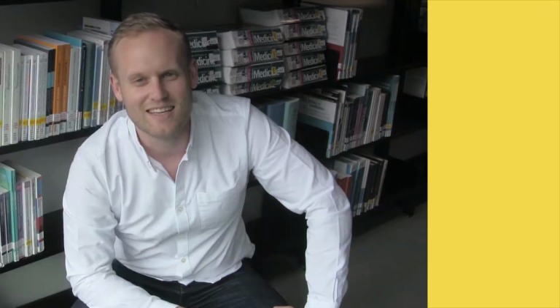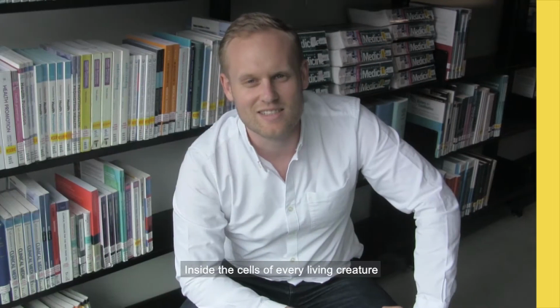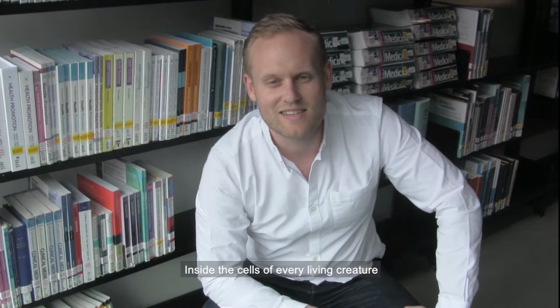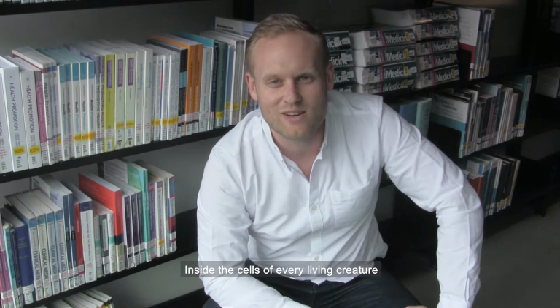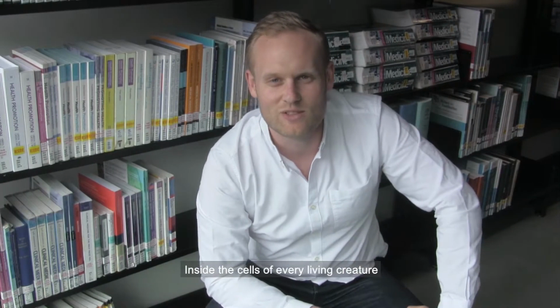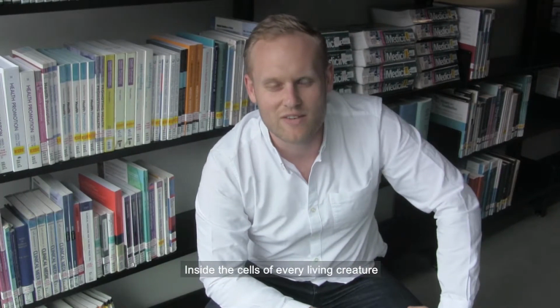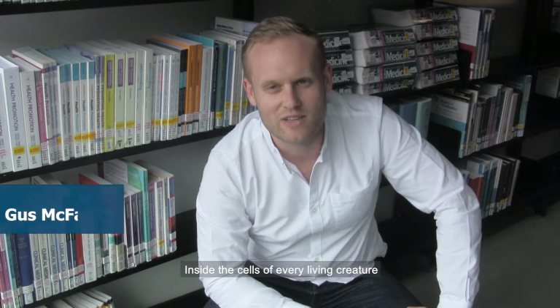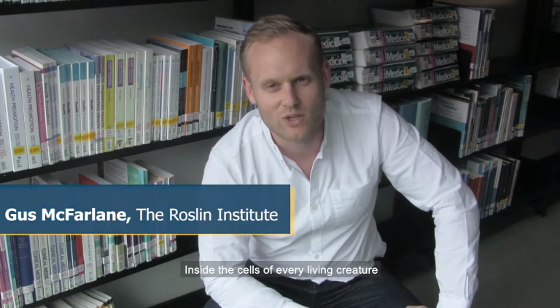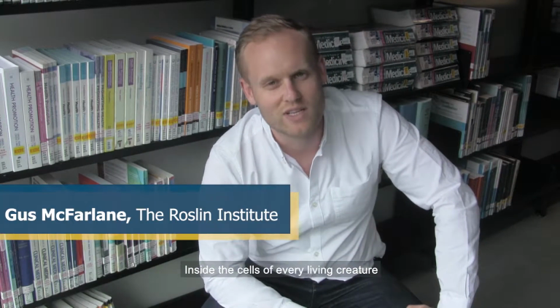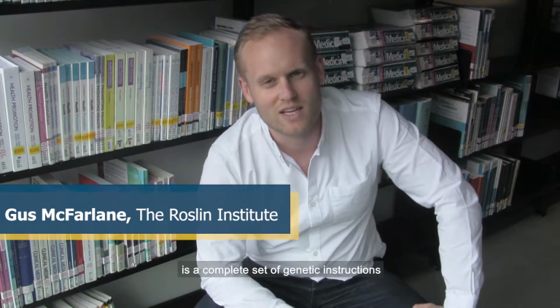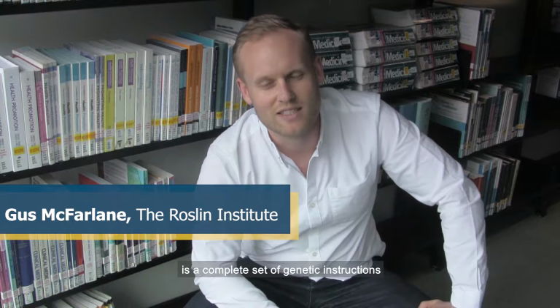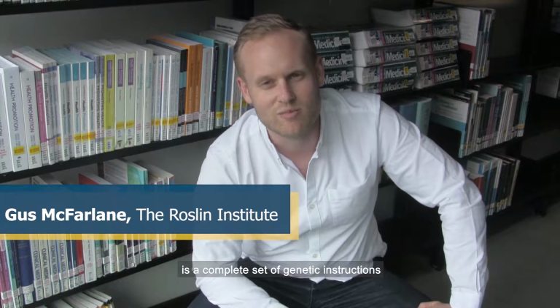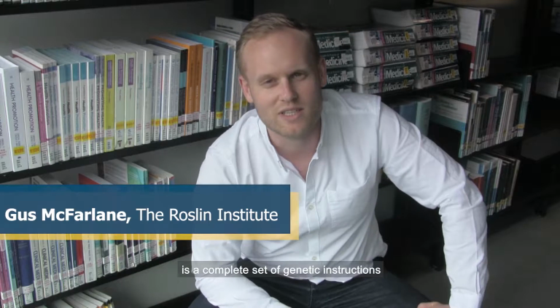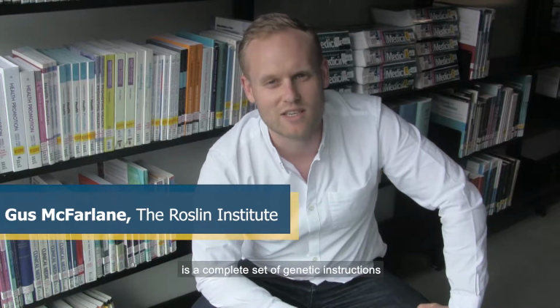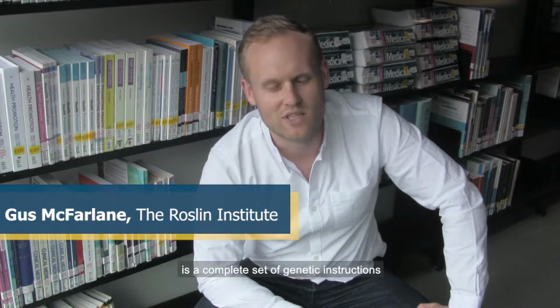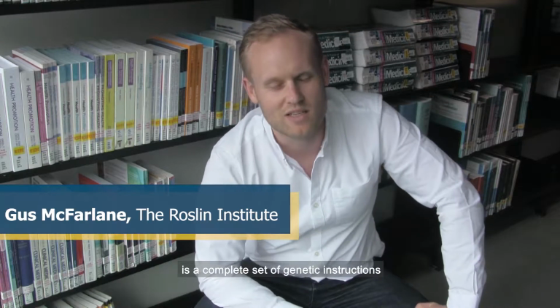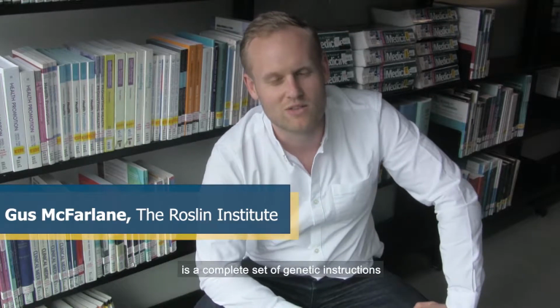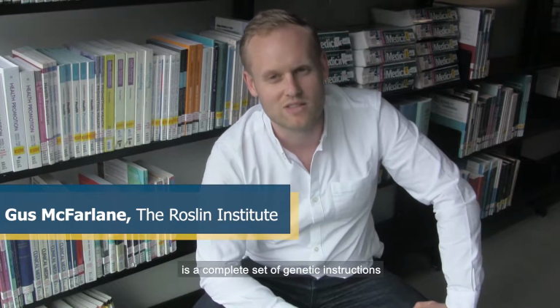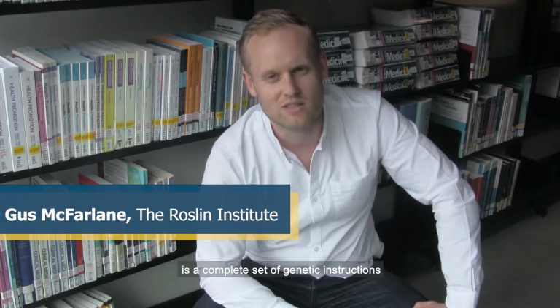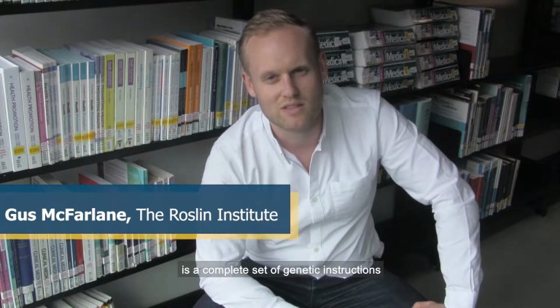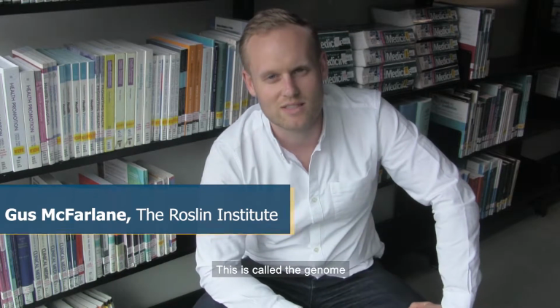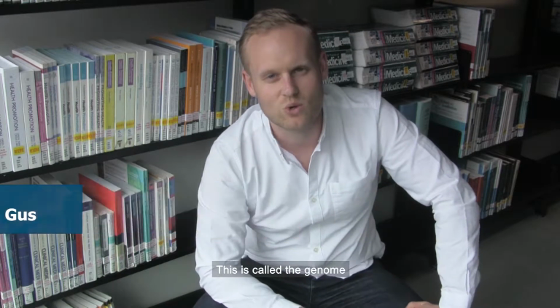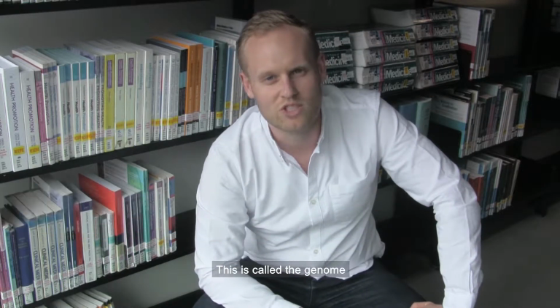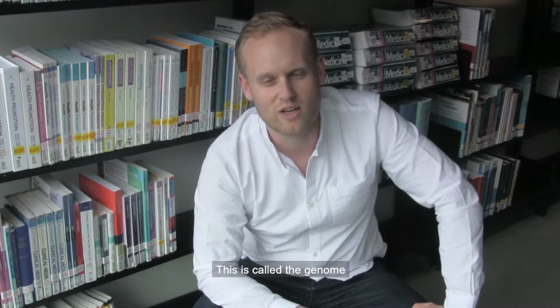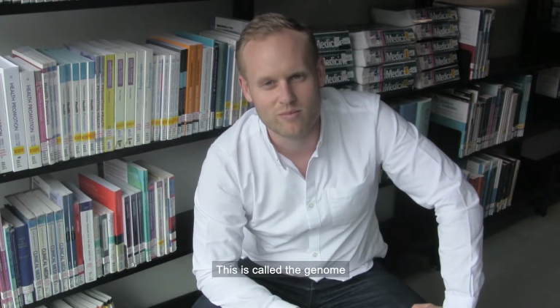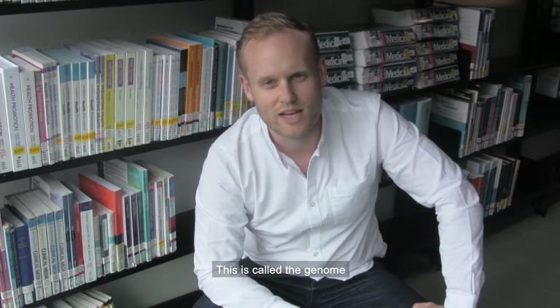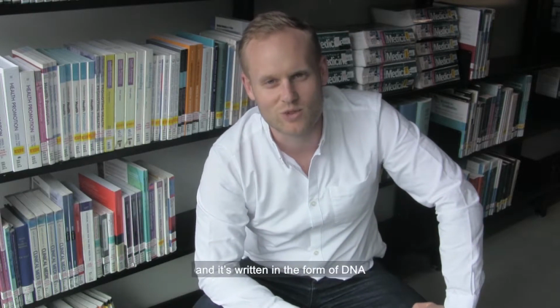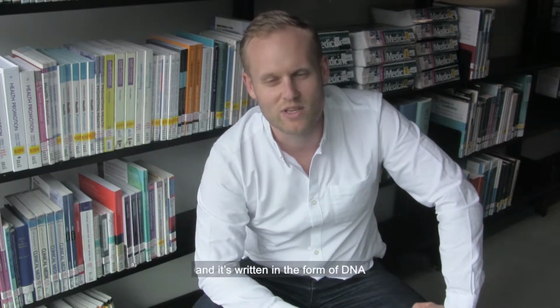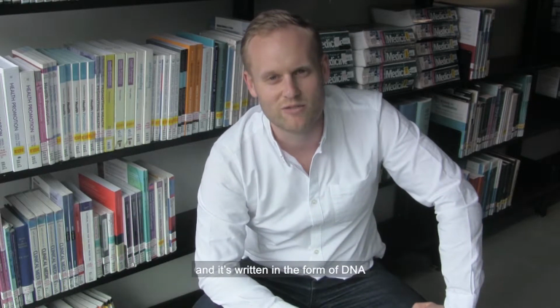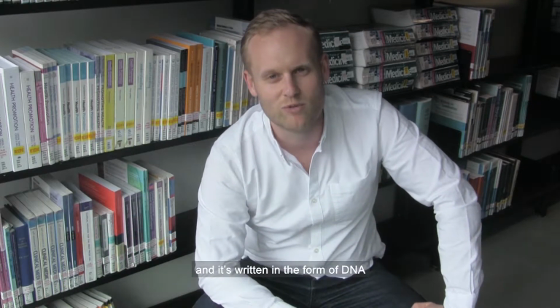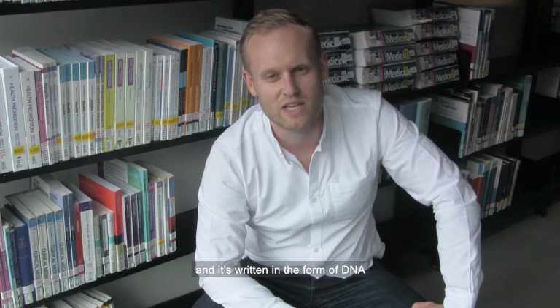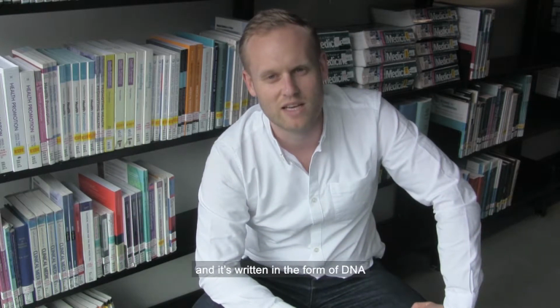Inside the cells of every living creature is a complete set of genetic instructions. This is called the genome, and it's written in the form of DNA.